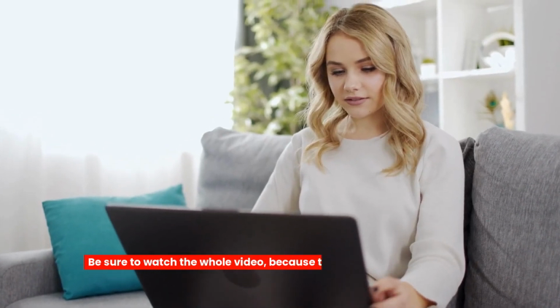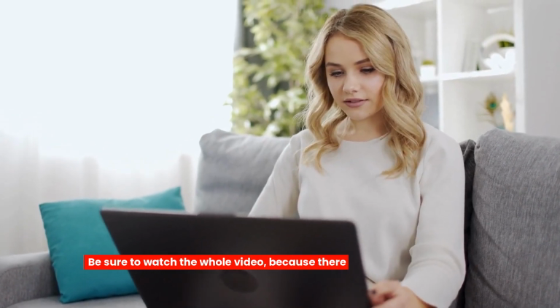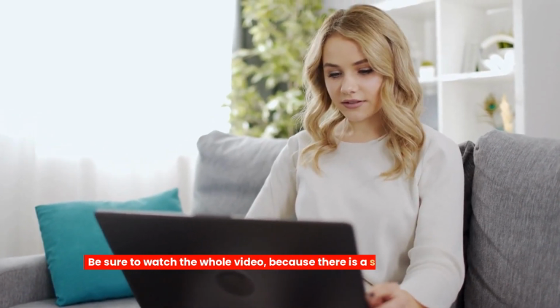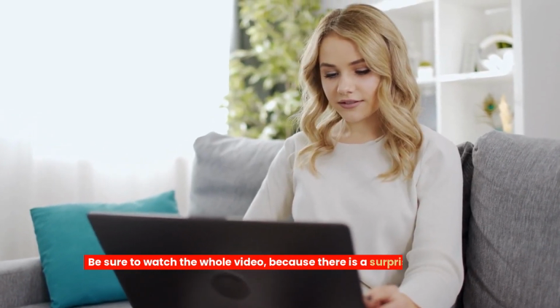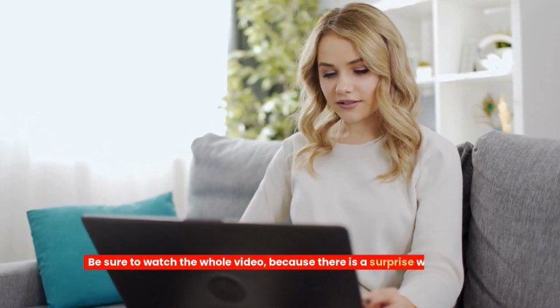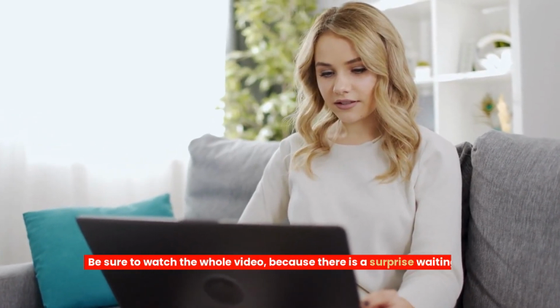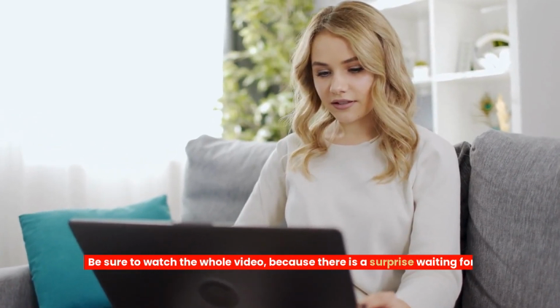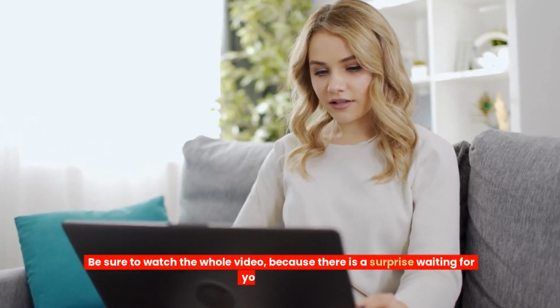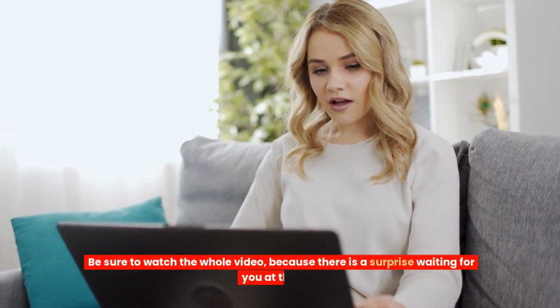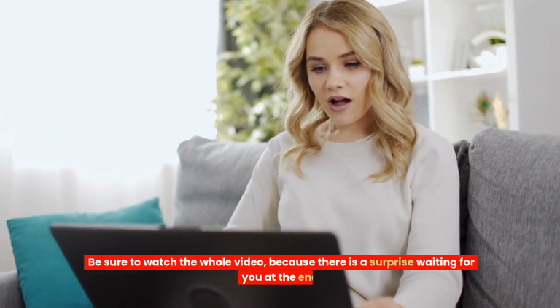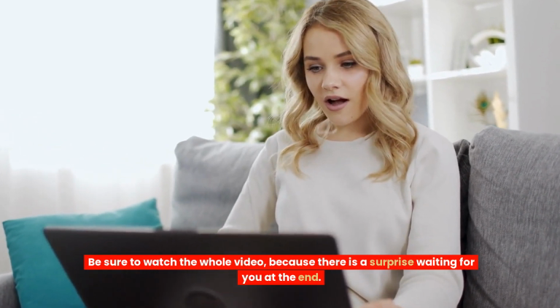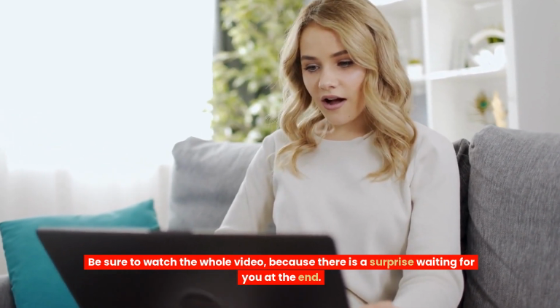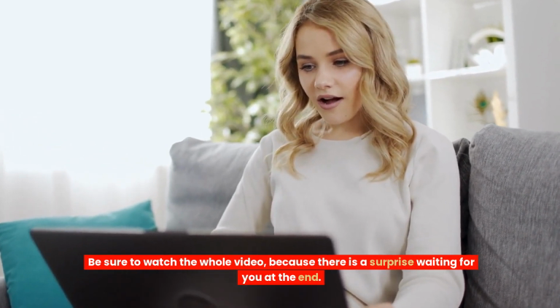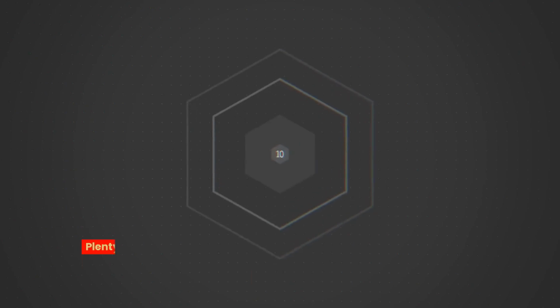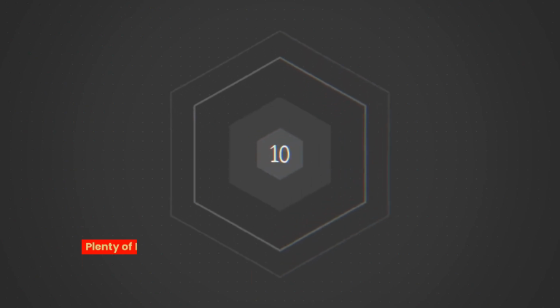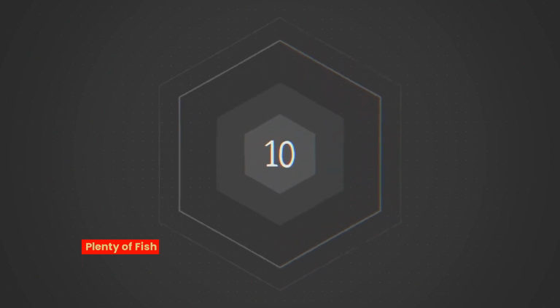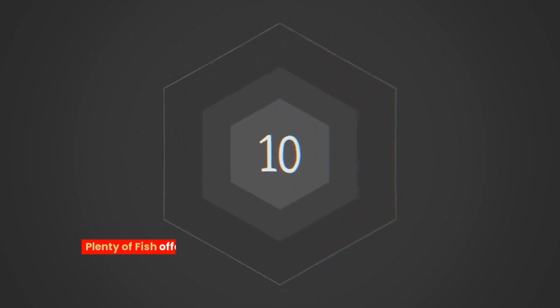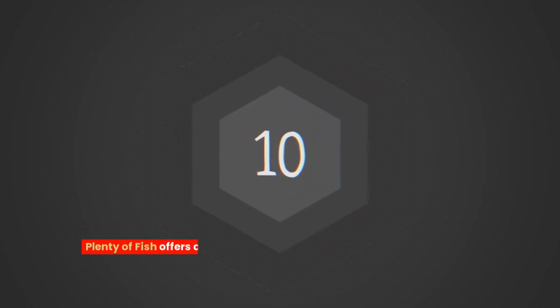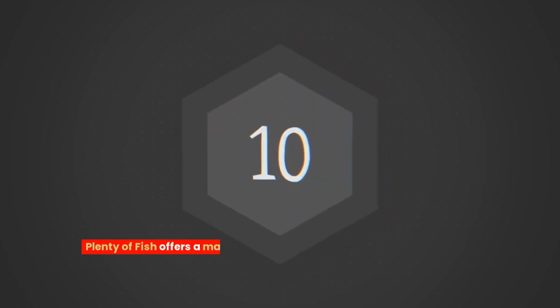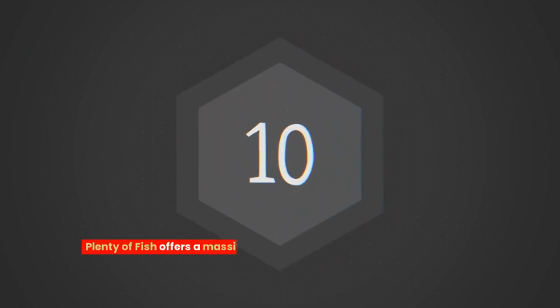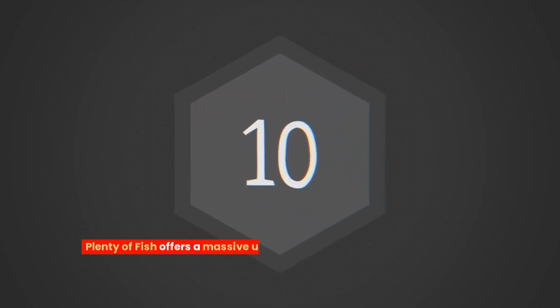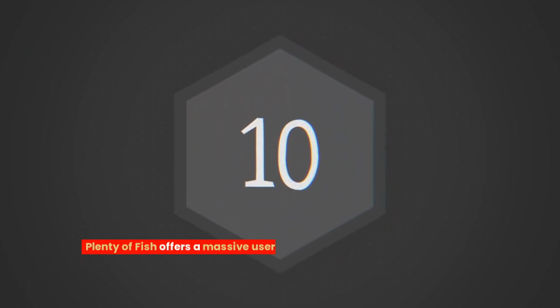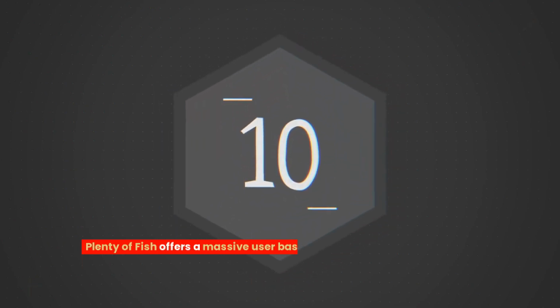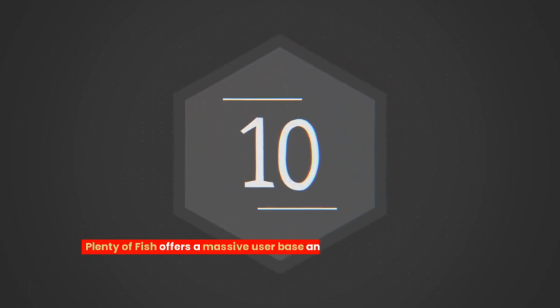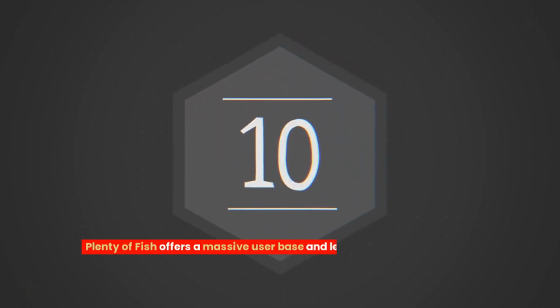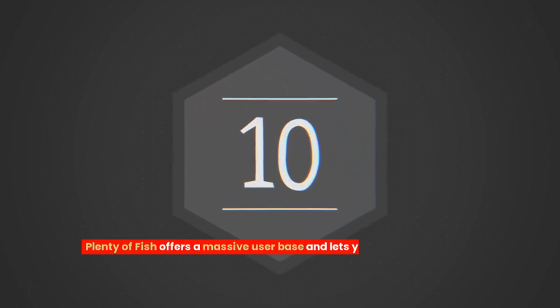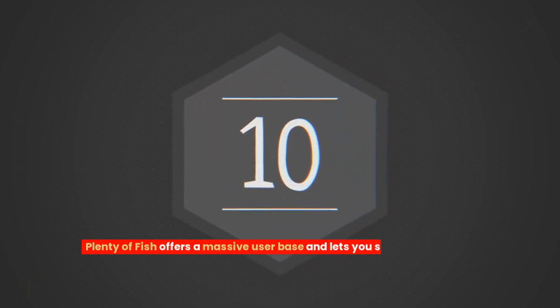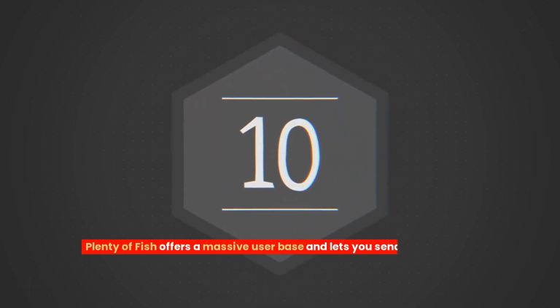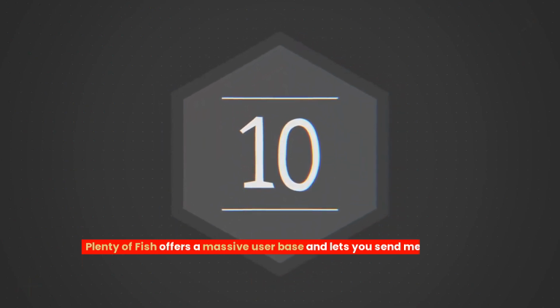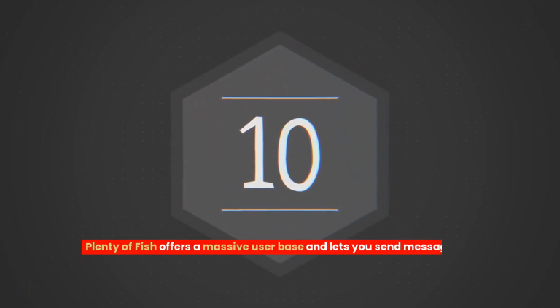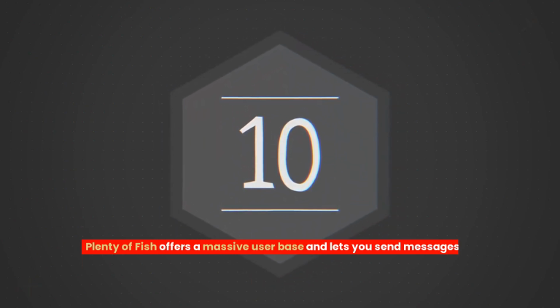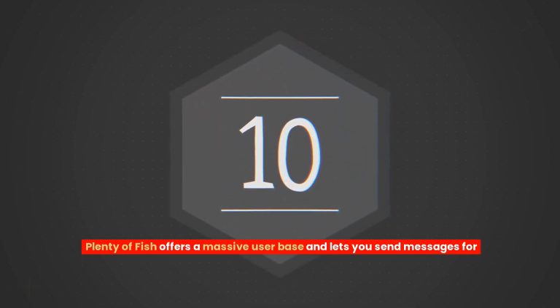Number 10: Plenty of Fish. Plenty of Fish offers a massive user base and lets you send messages for free. With features like live chat, you can connect instantly with potential matches.